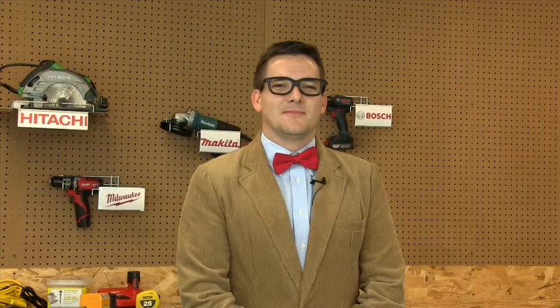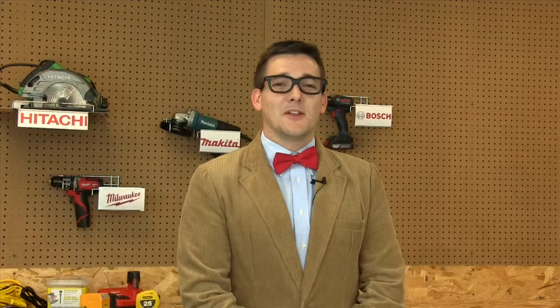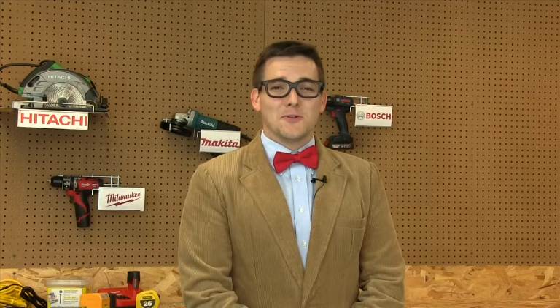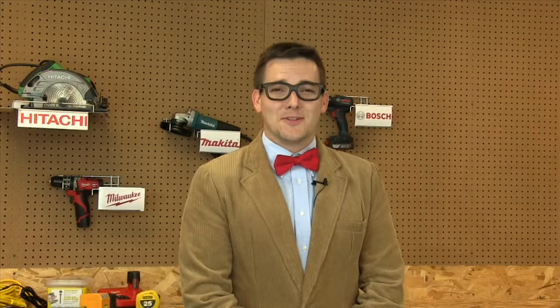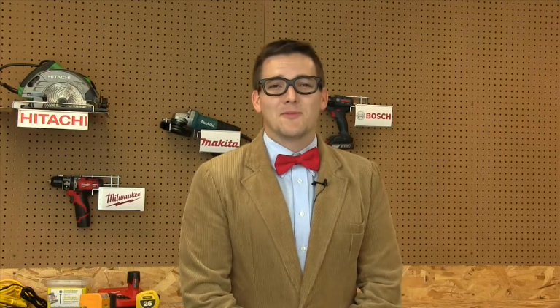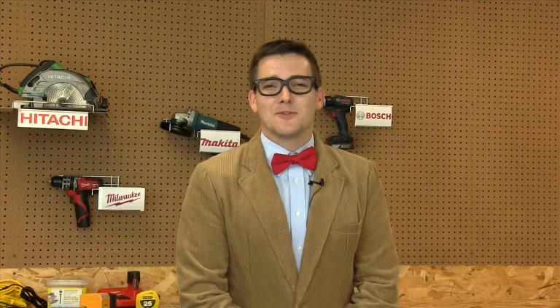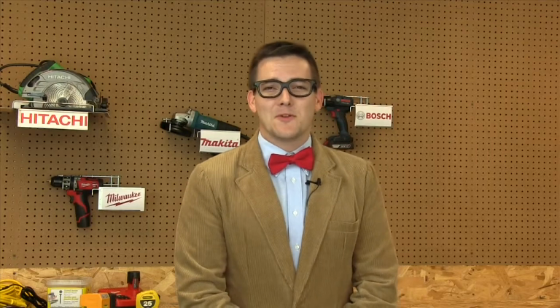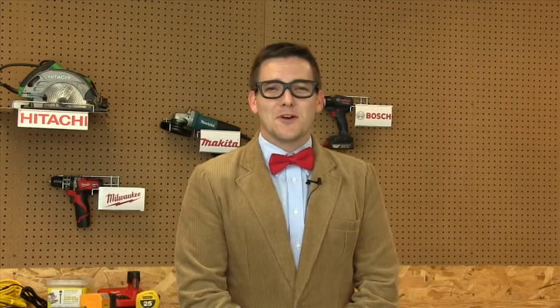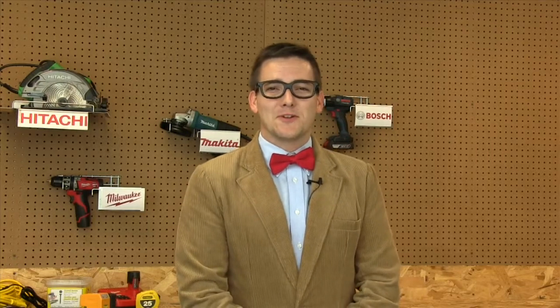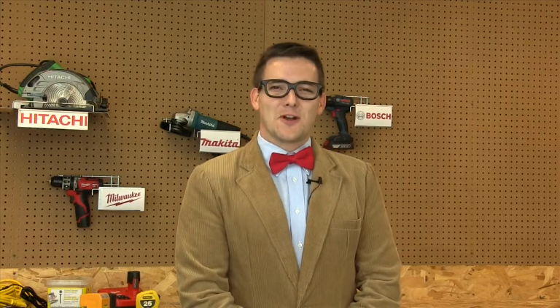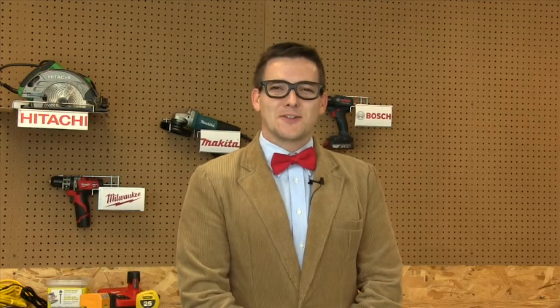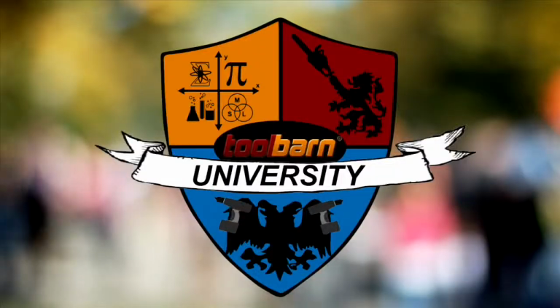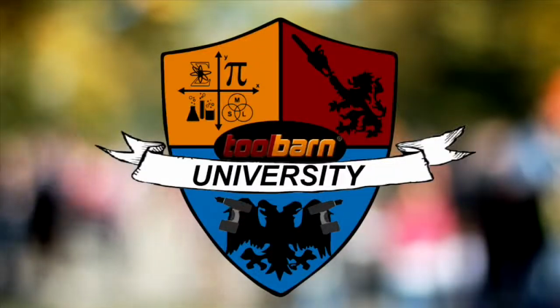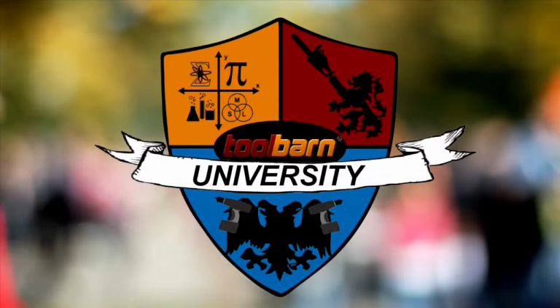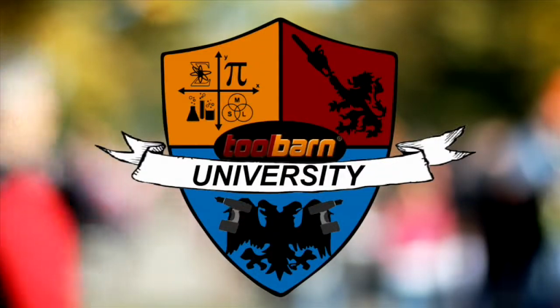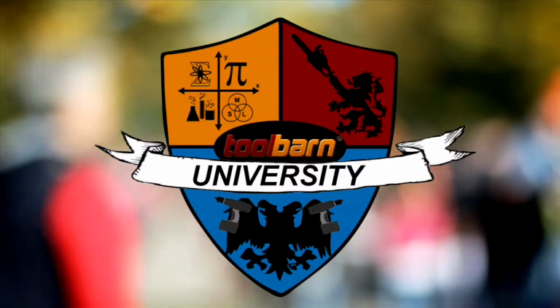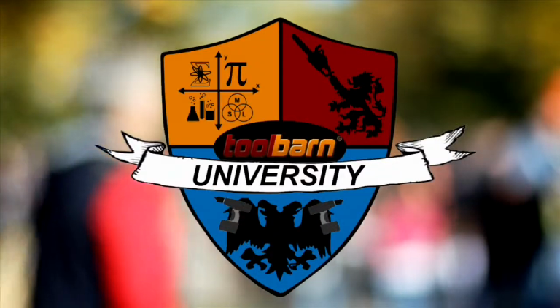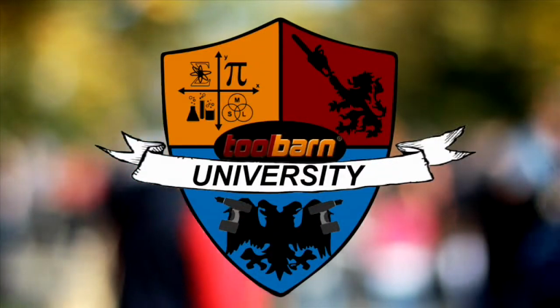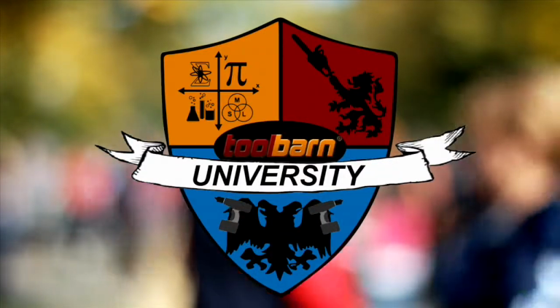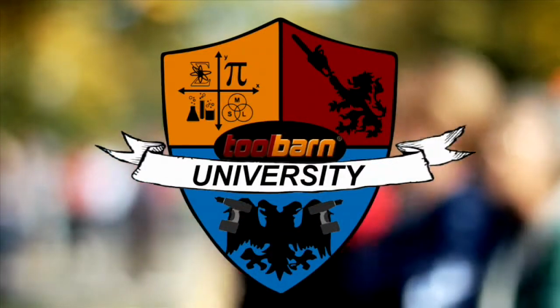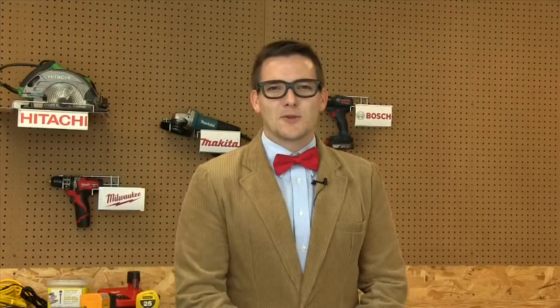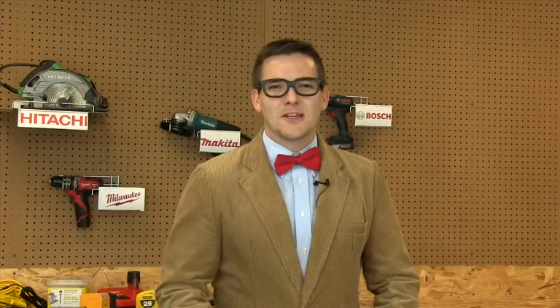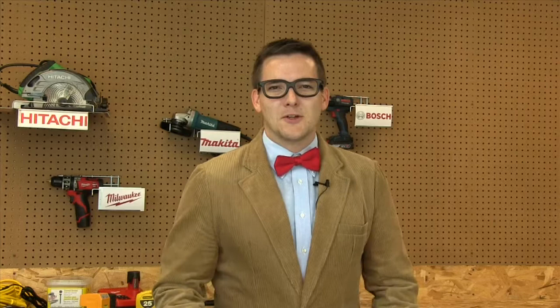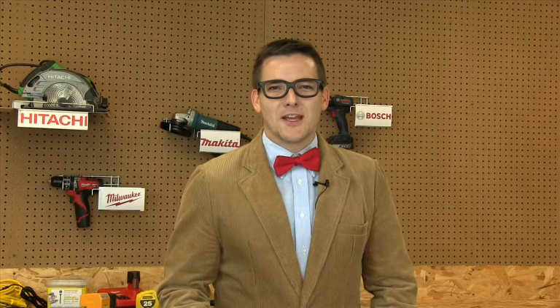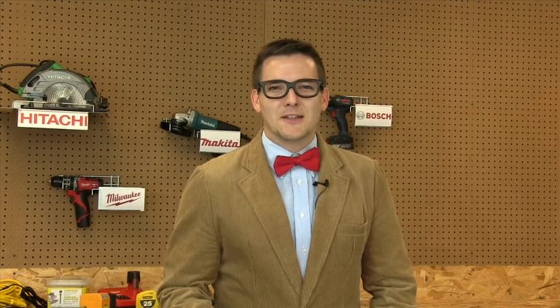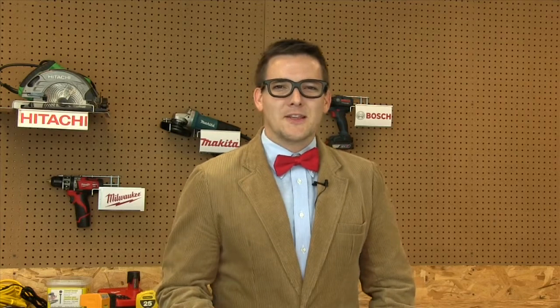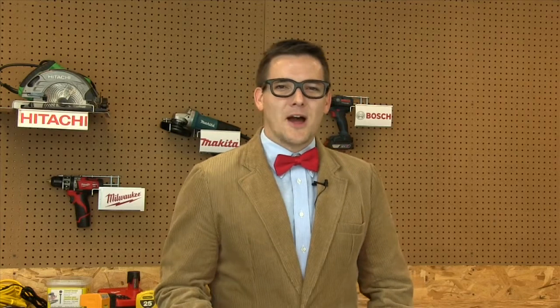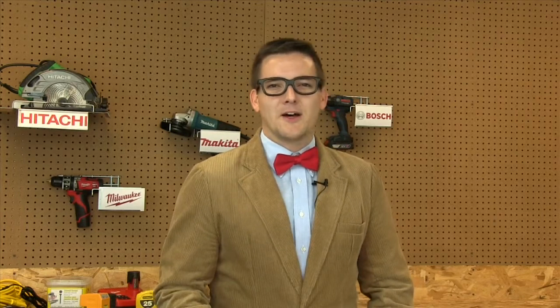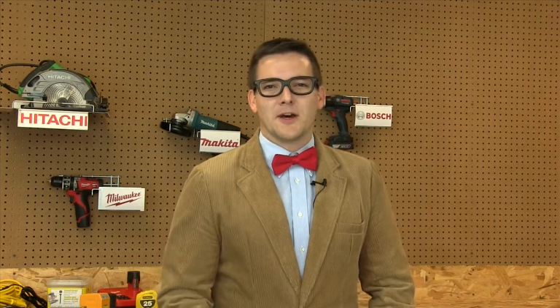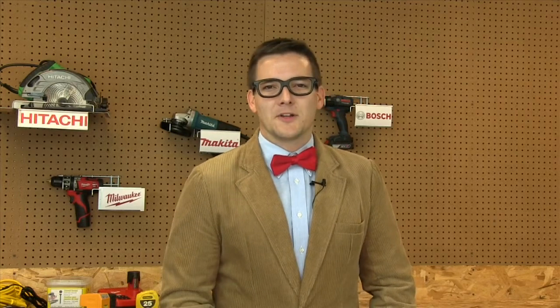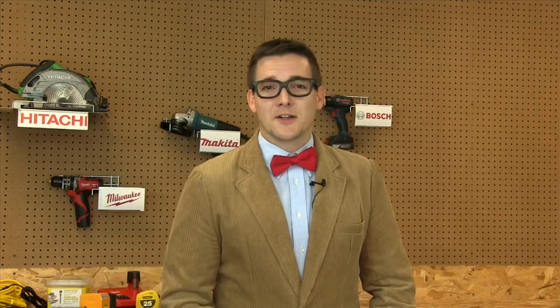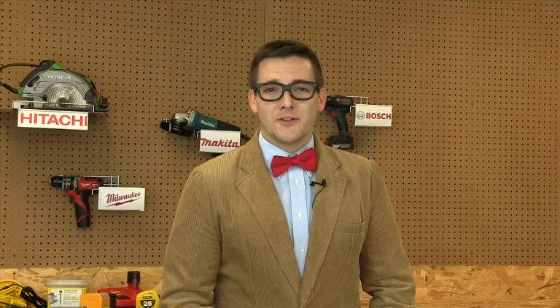Hello, I'm Professor Knowitall and you're watching Tool Barn University. Today we're taking a look at Lithium Ion Battery Technology.